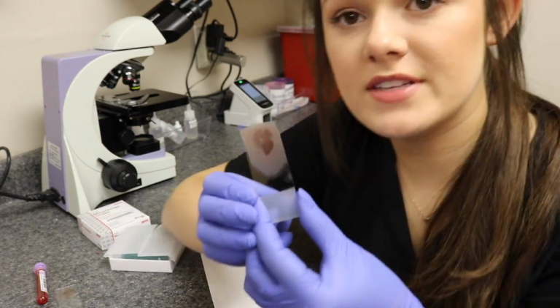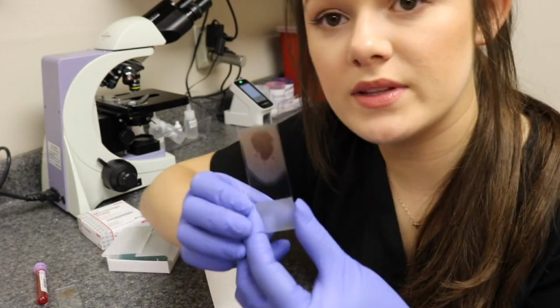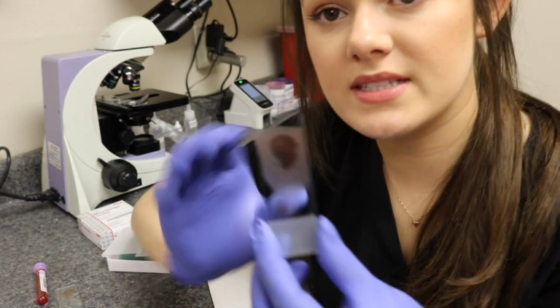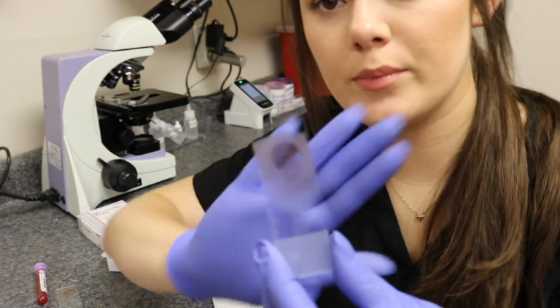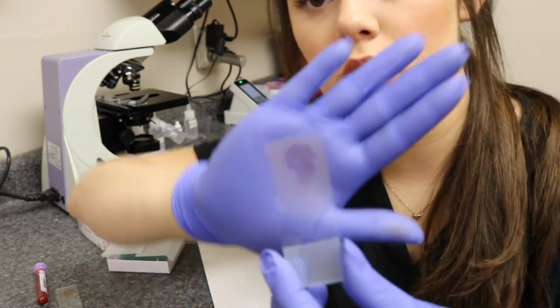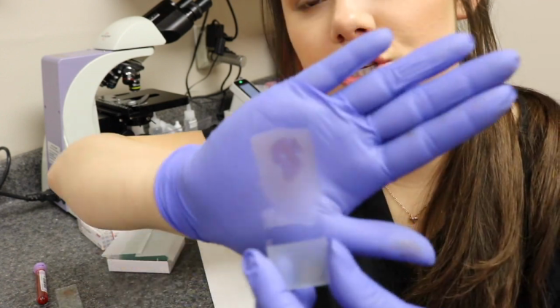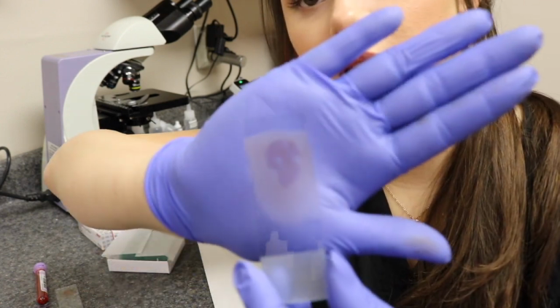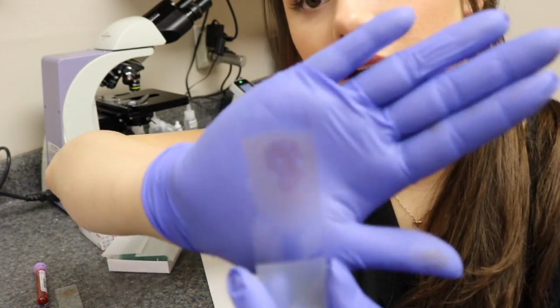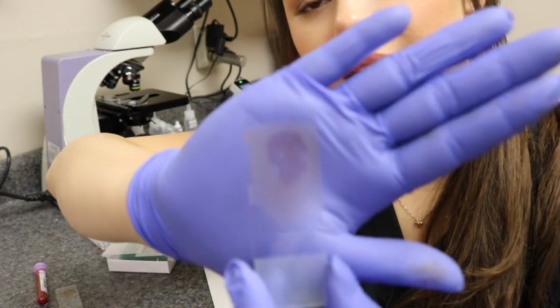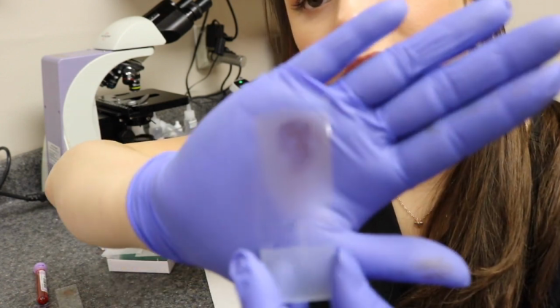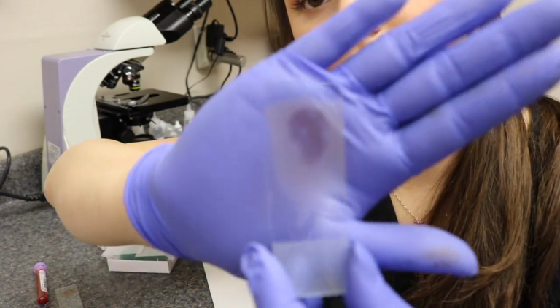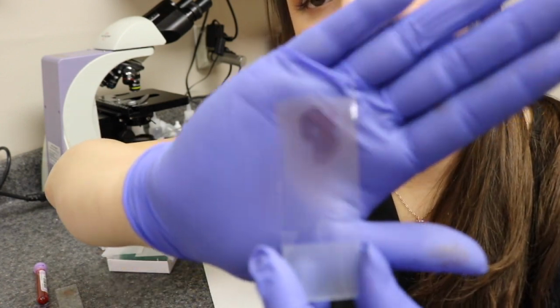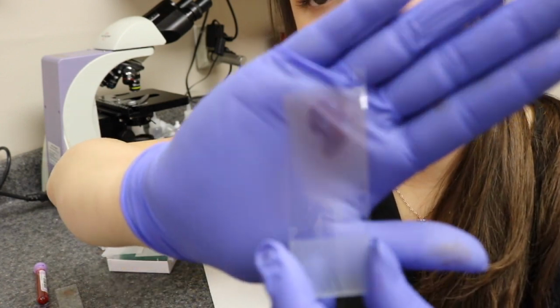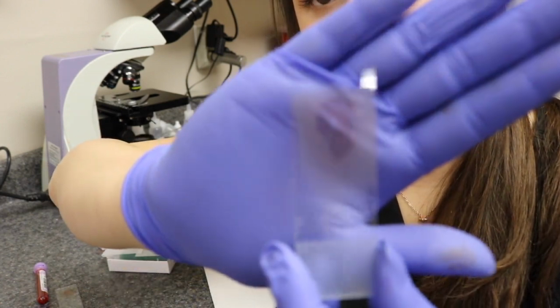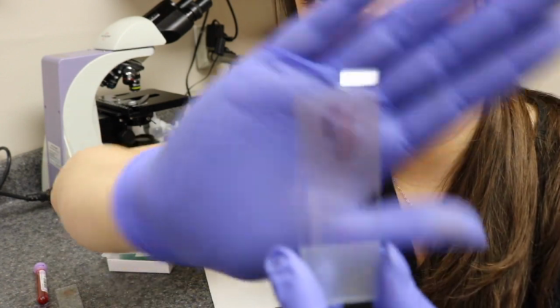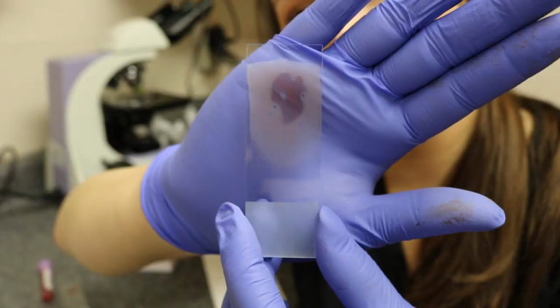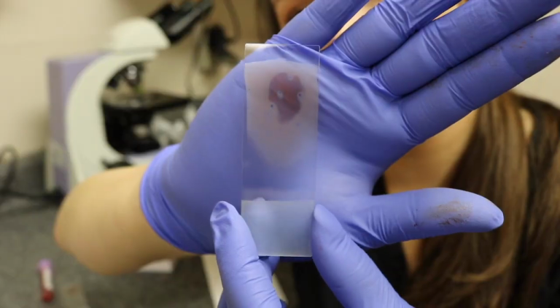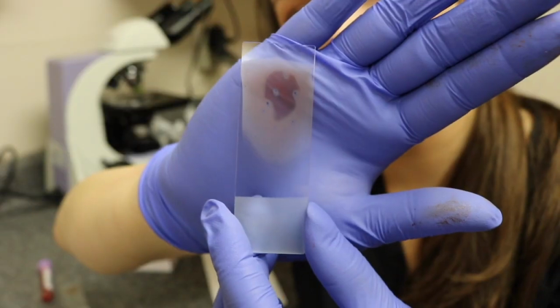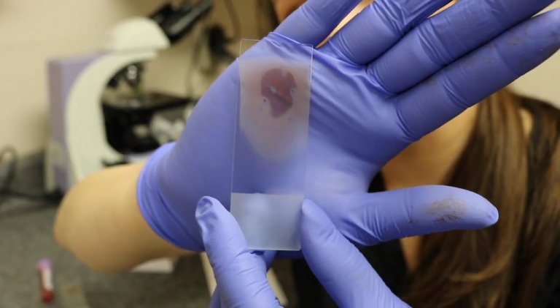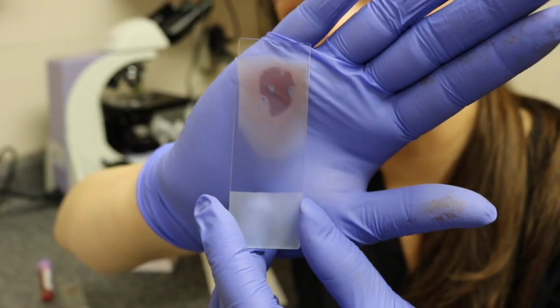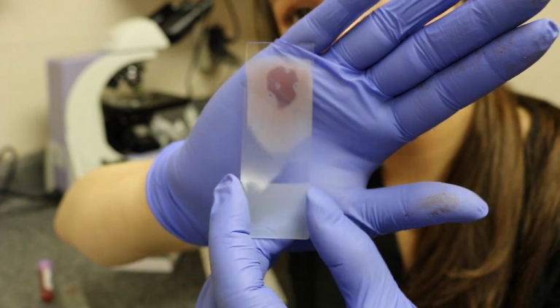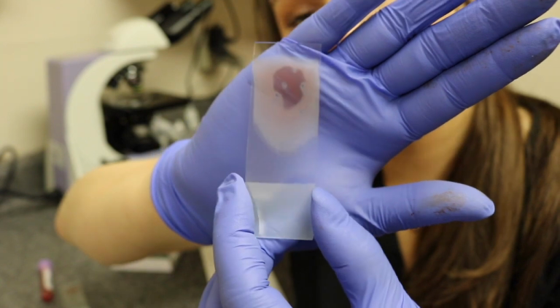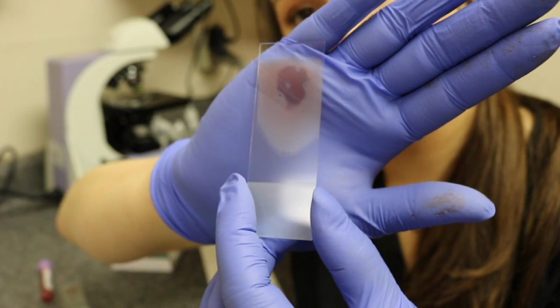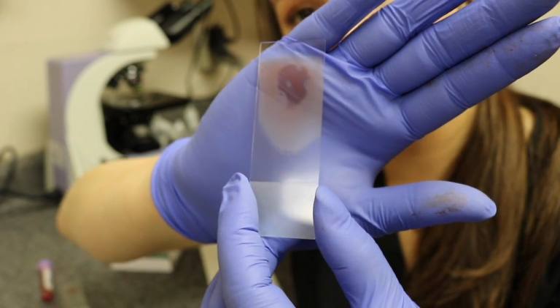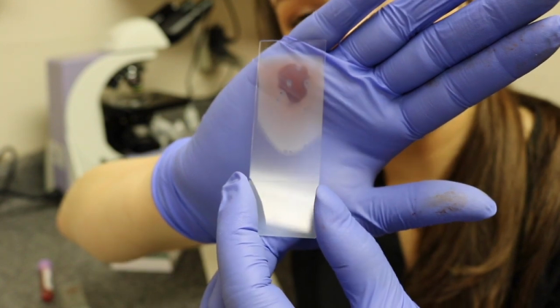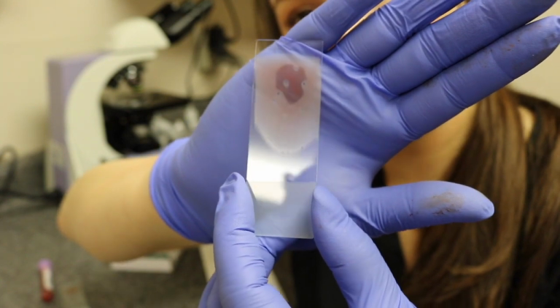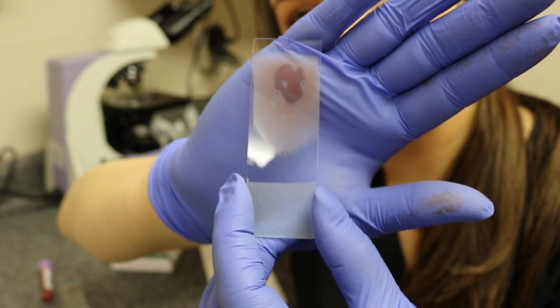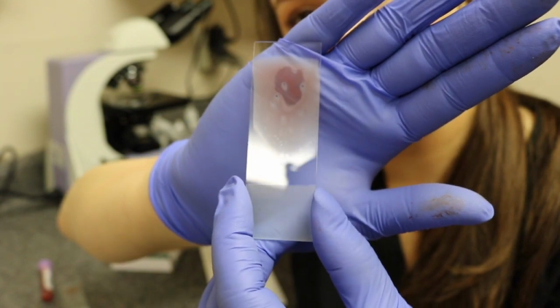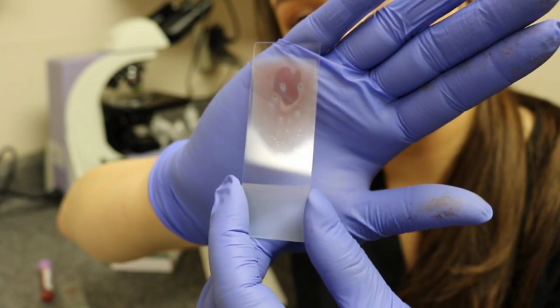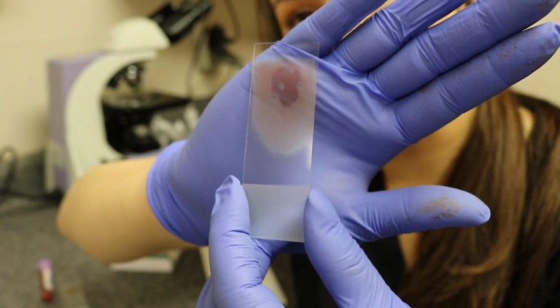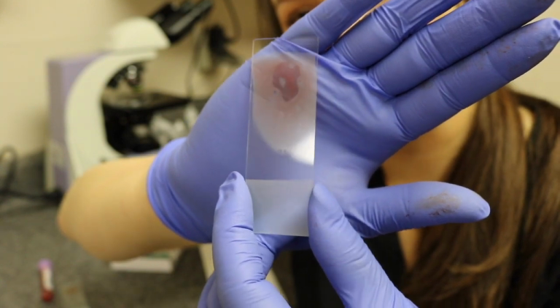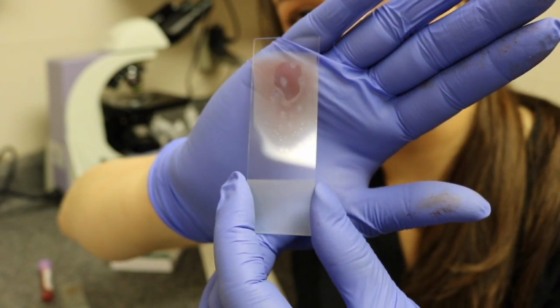This is what the sample should look like if you did it correctly. The edges are smooth and feathered and not ripped.